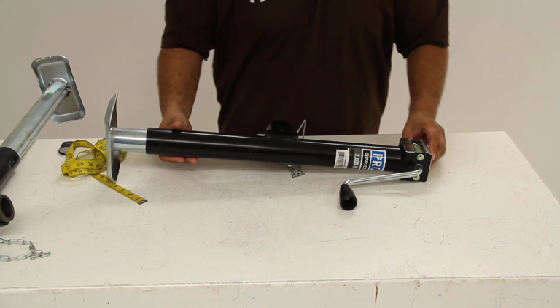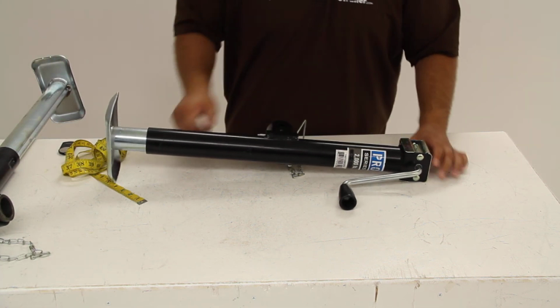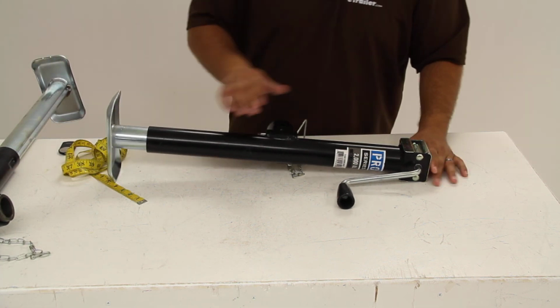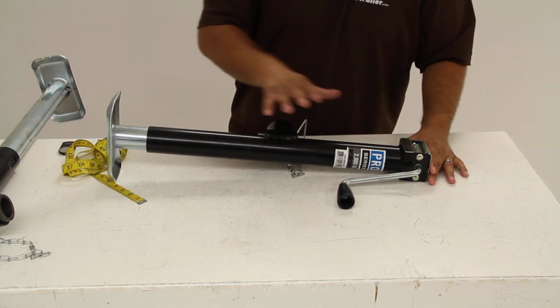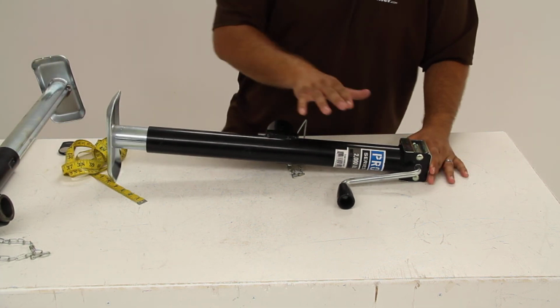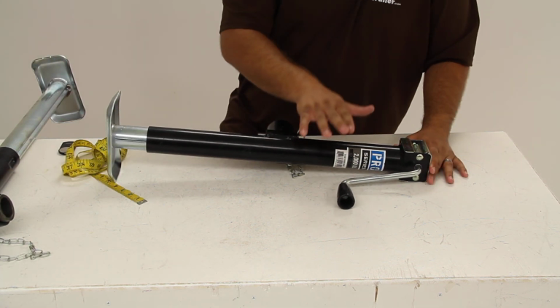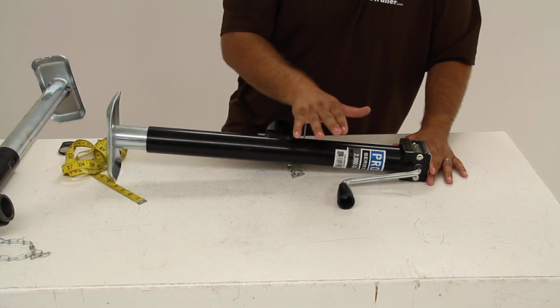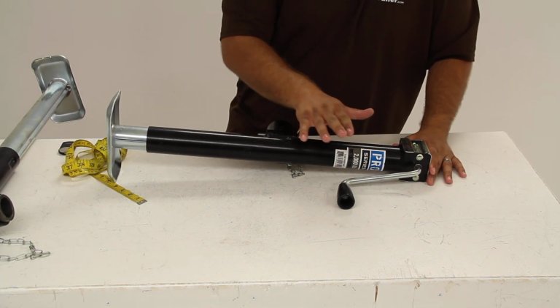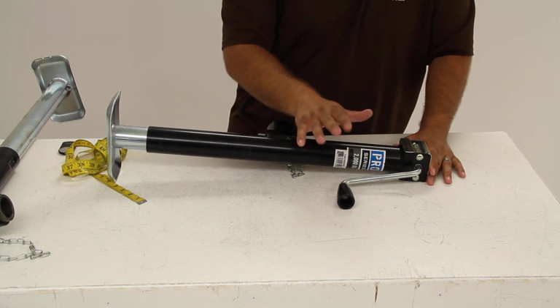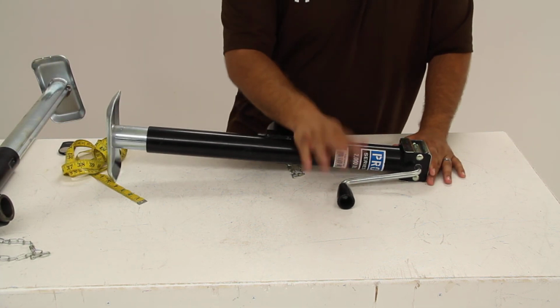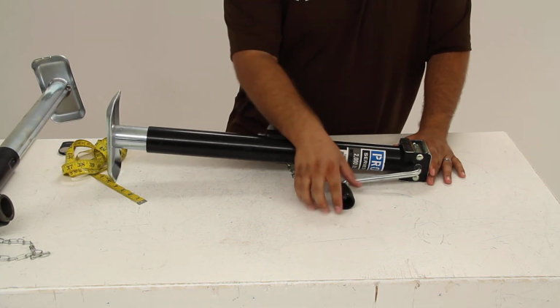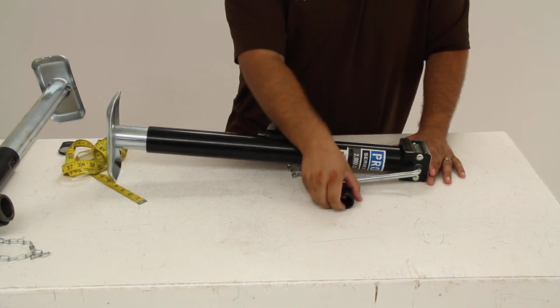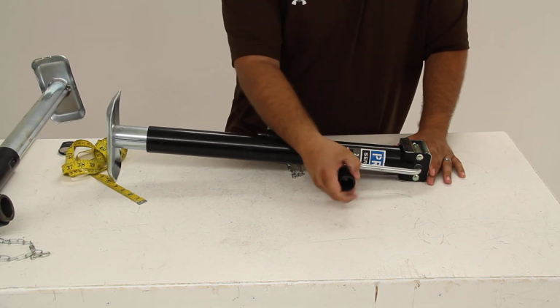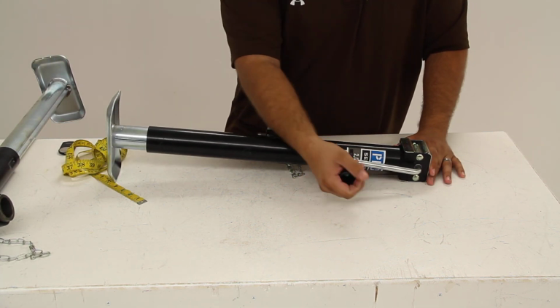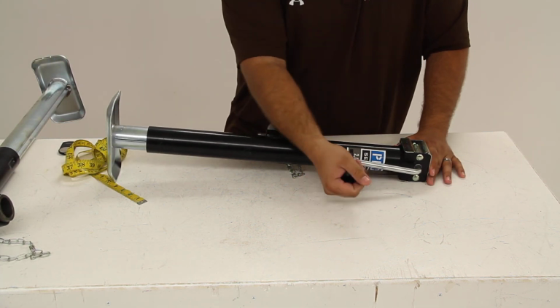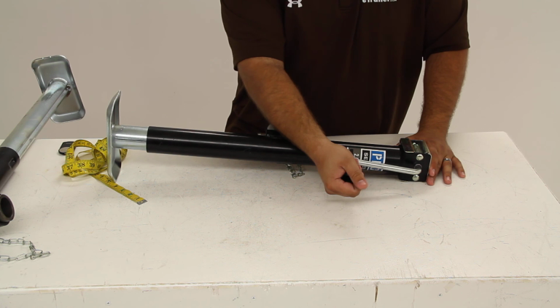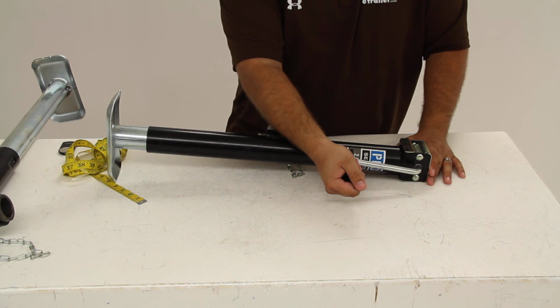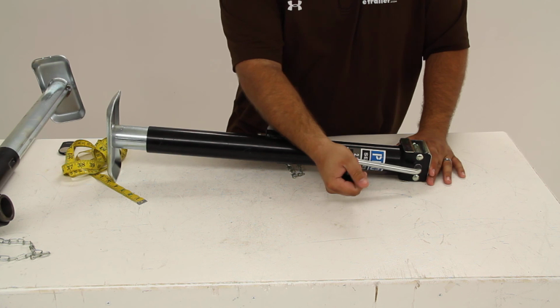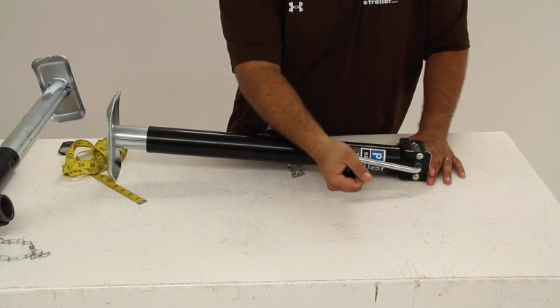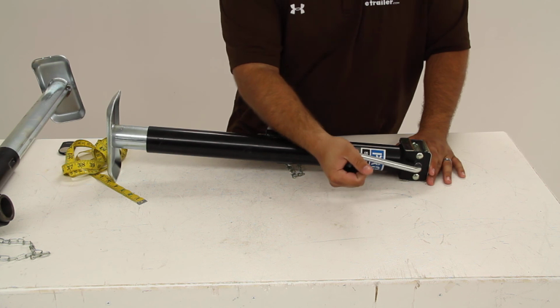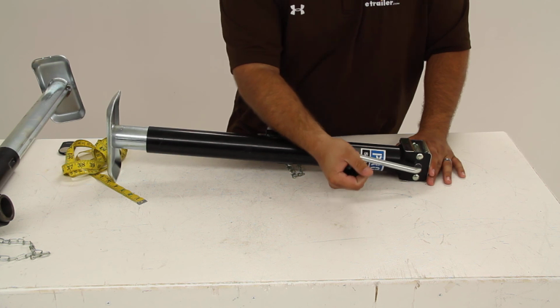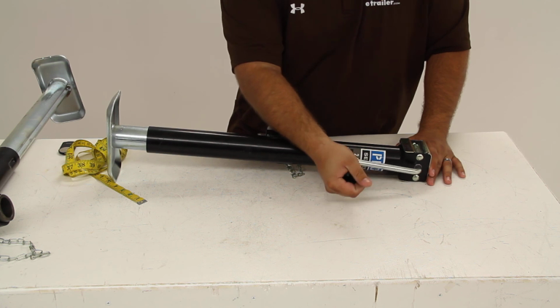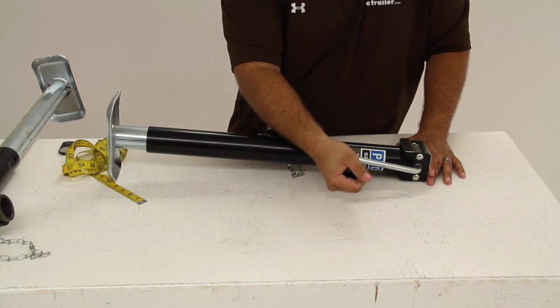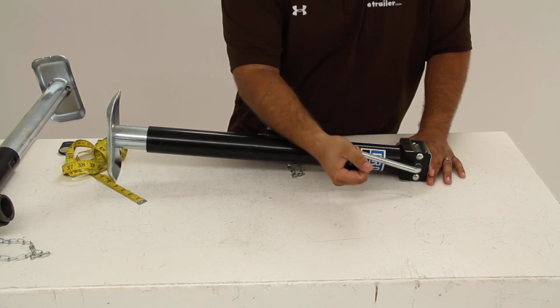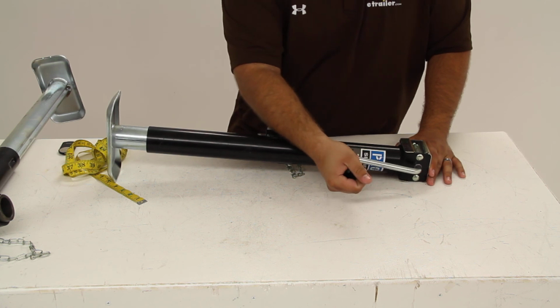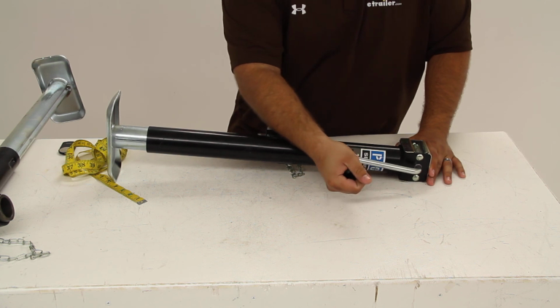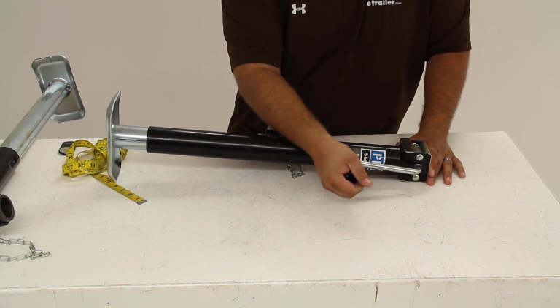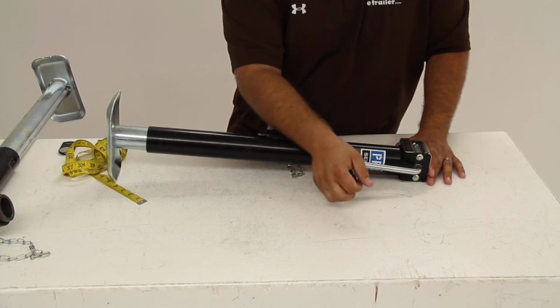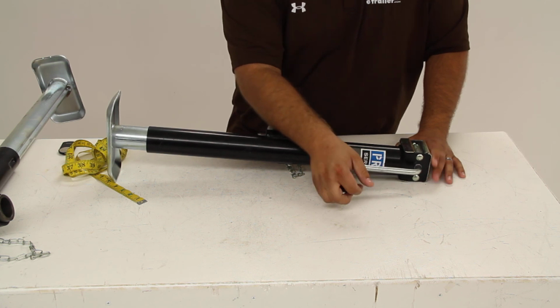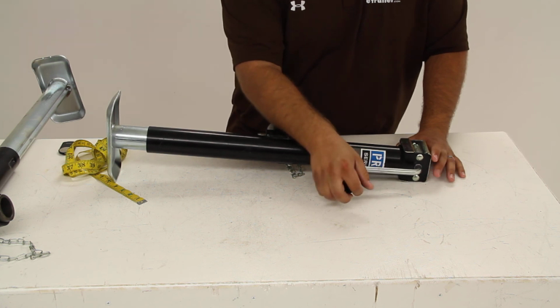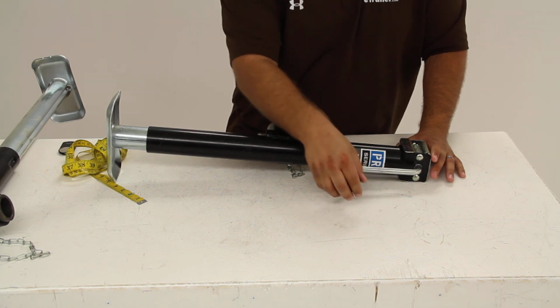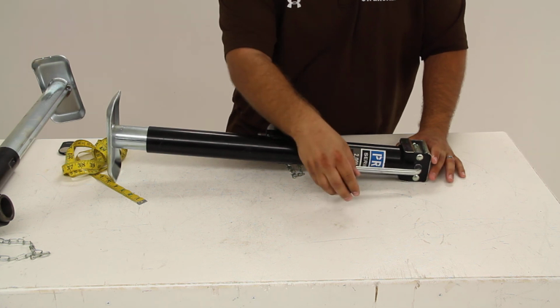This is a side wind jack with a nice ergonomic handle that makes operation smooth and easy.